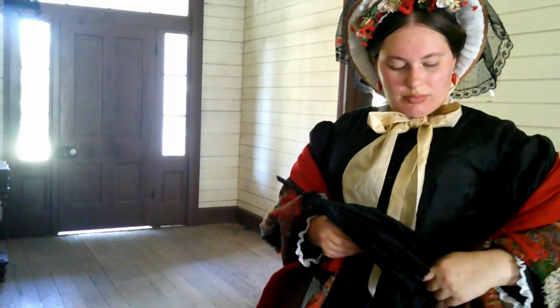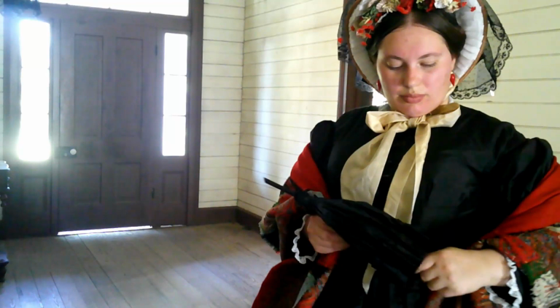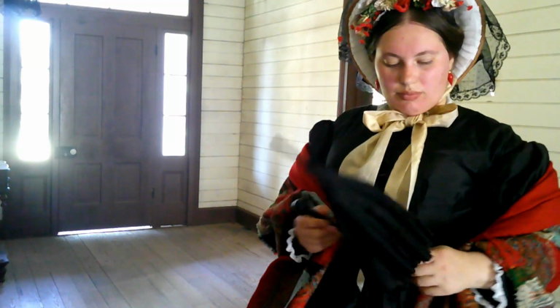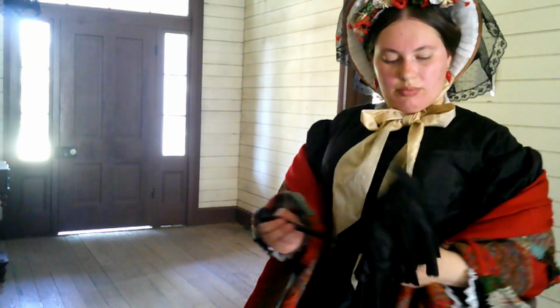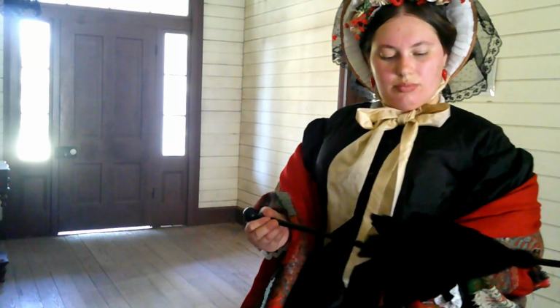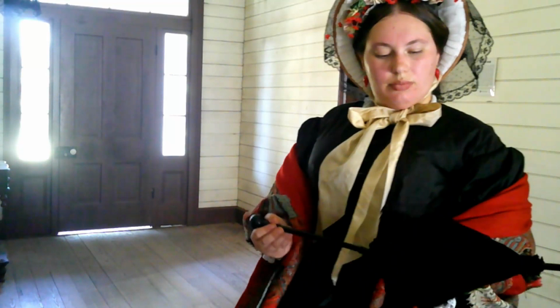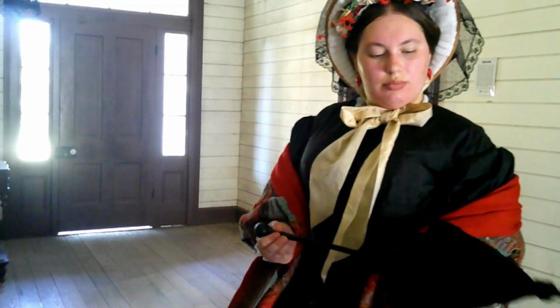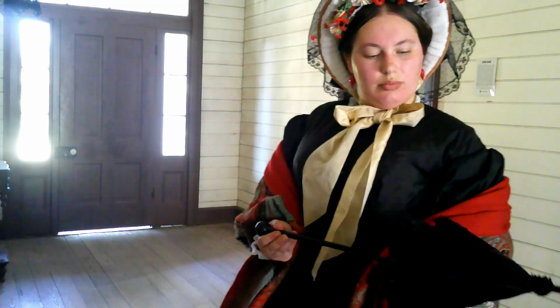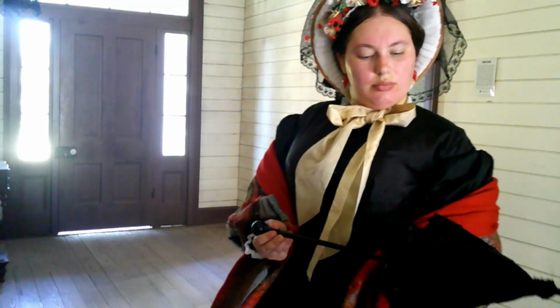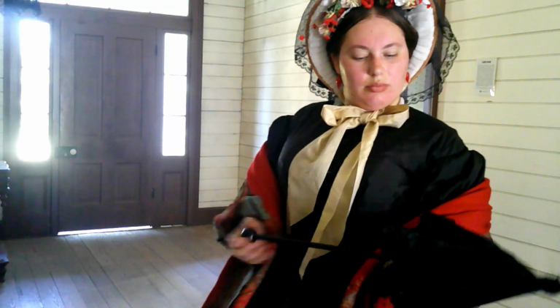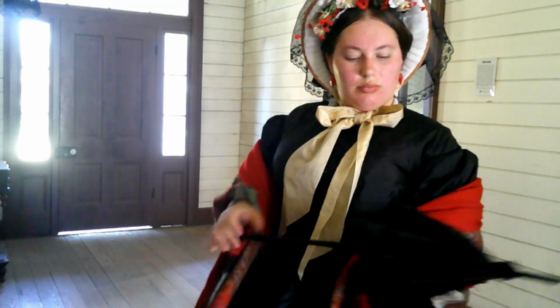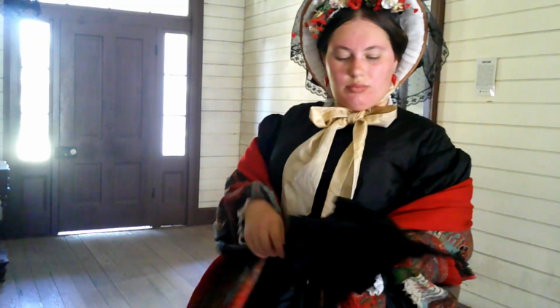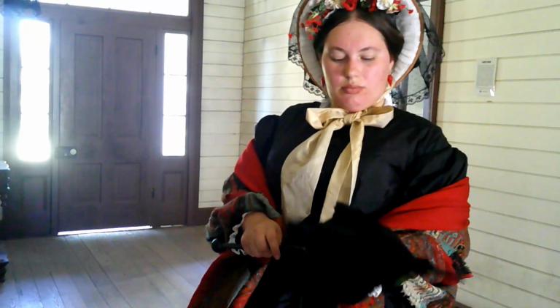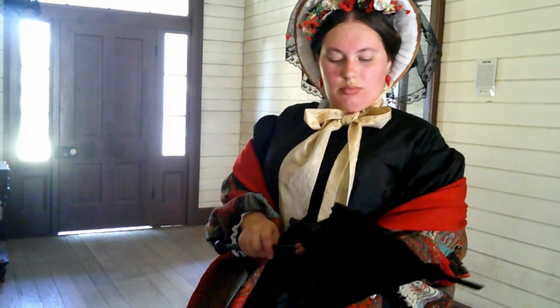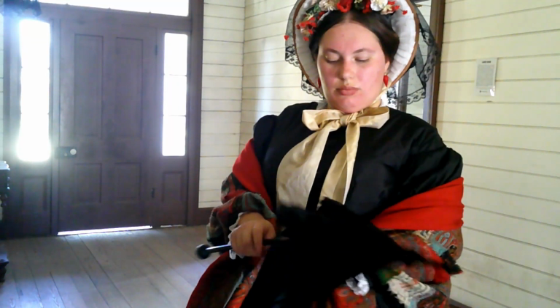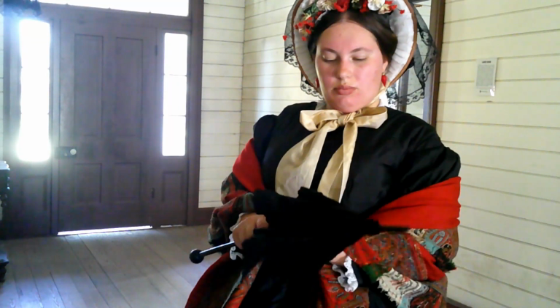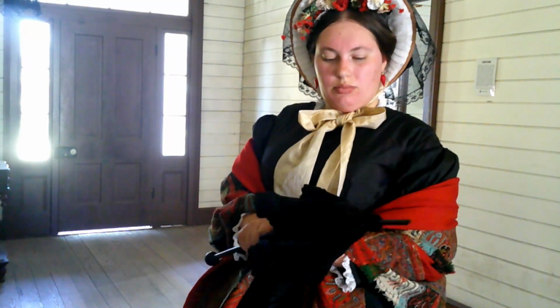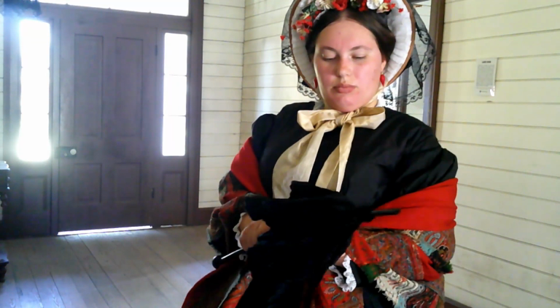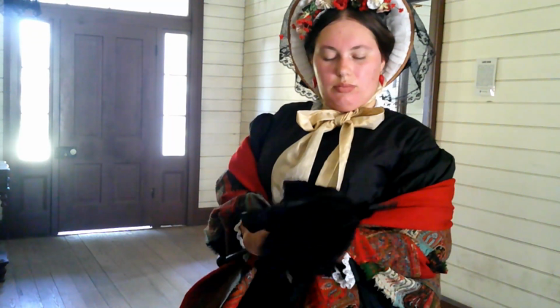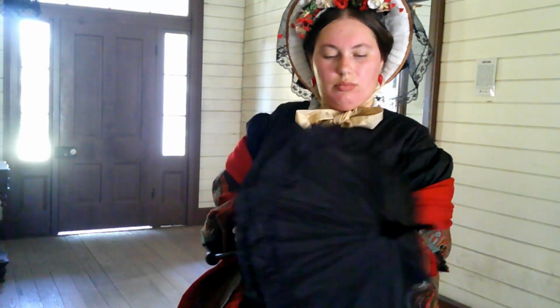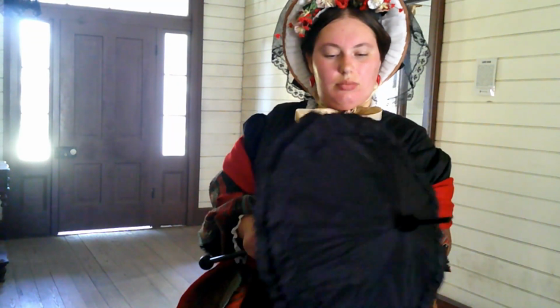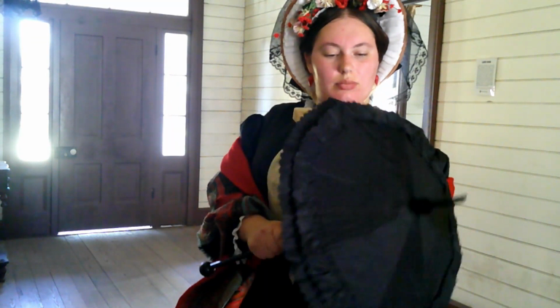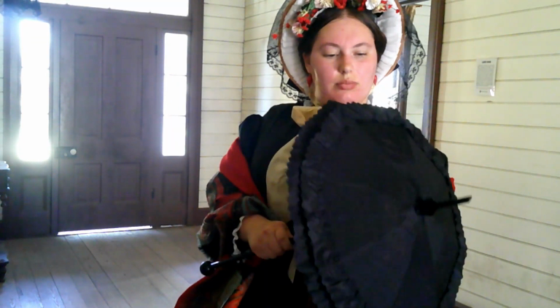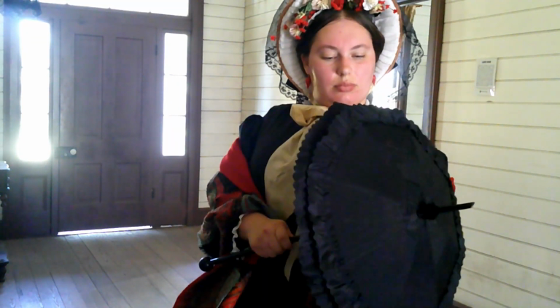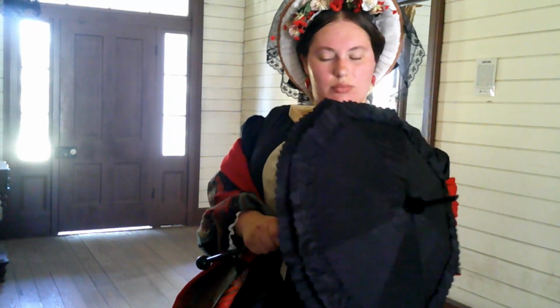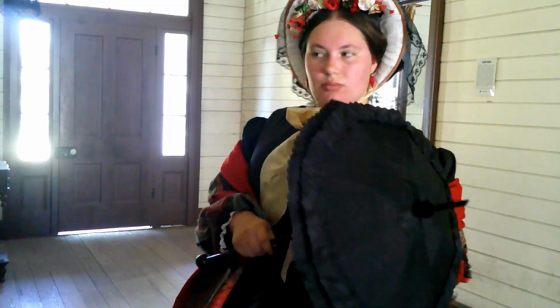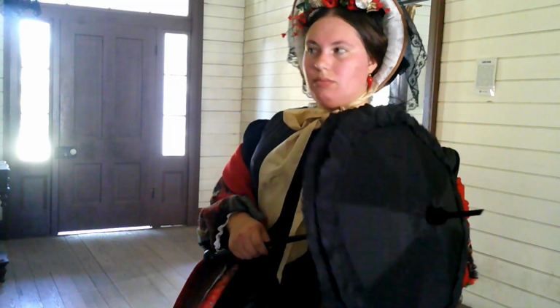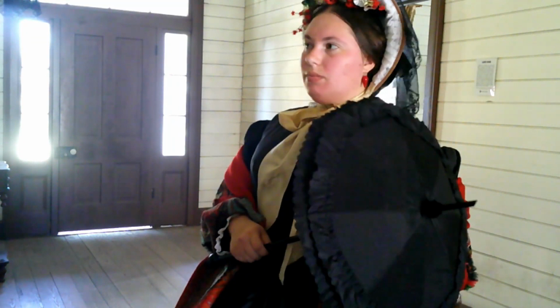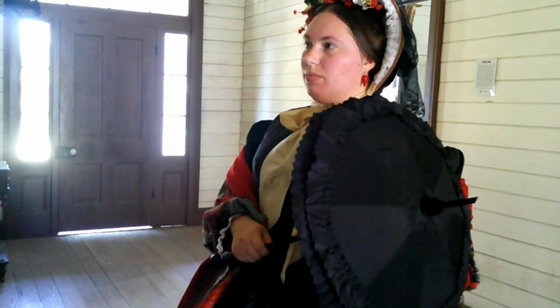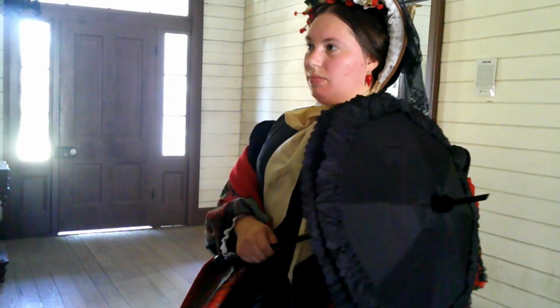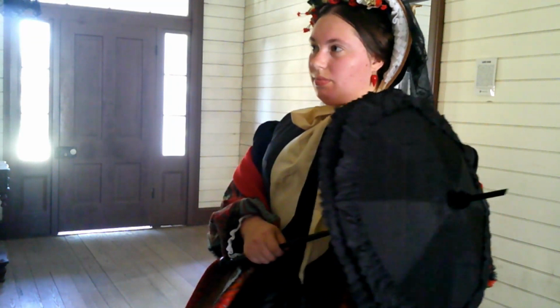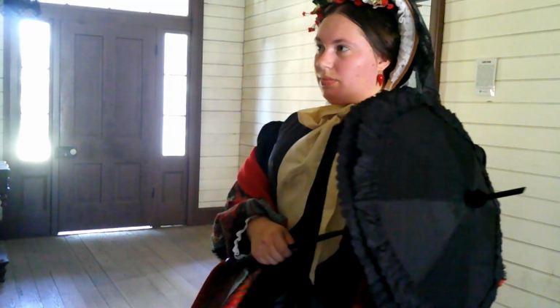Hello everyone, it is Caitlin, and today we are dressing an upper working to middle class woman in 1862.